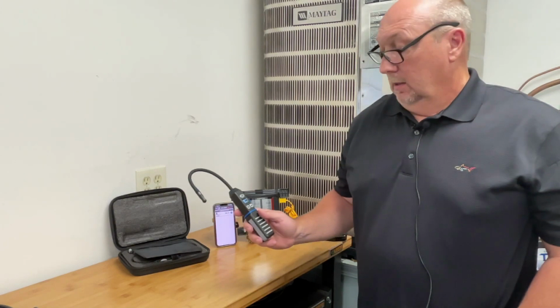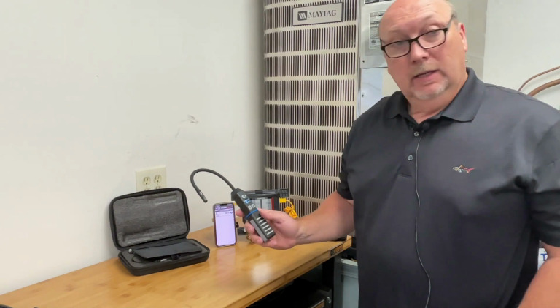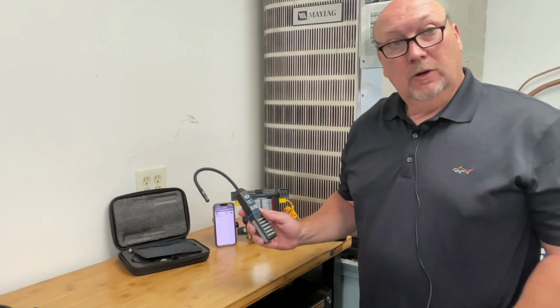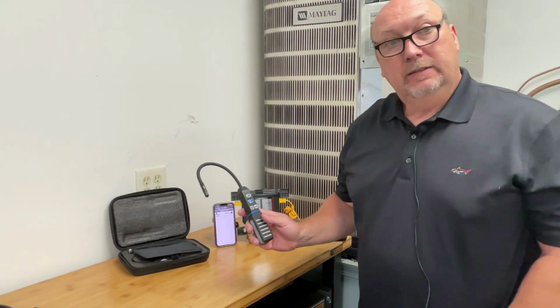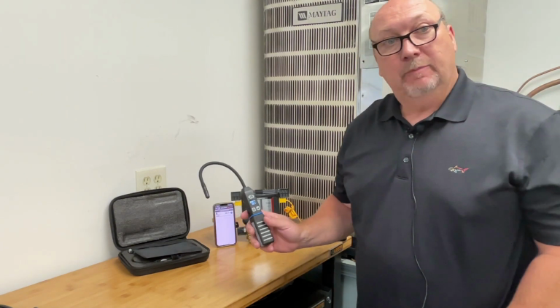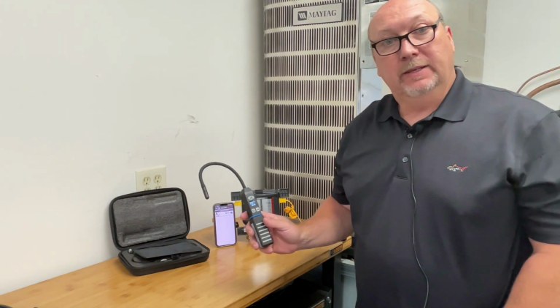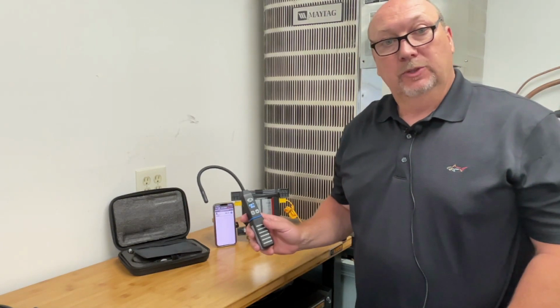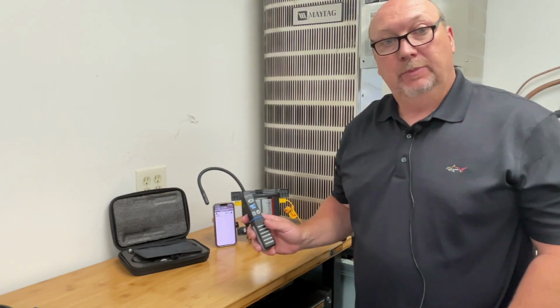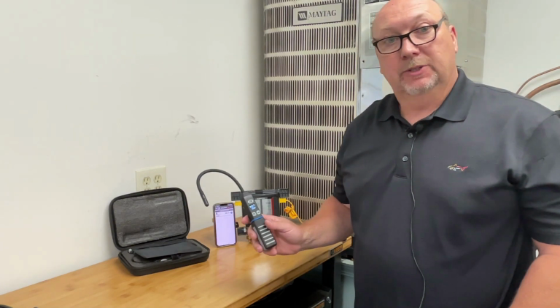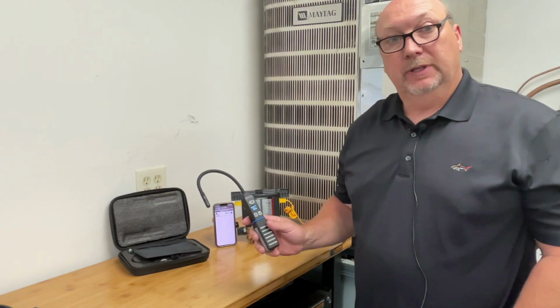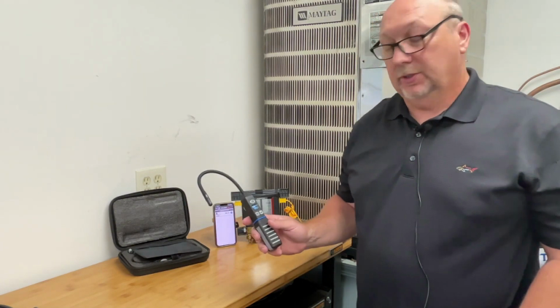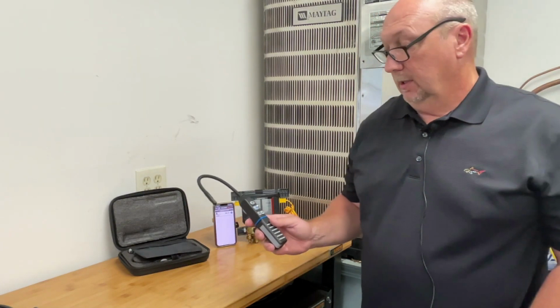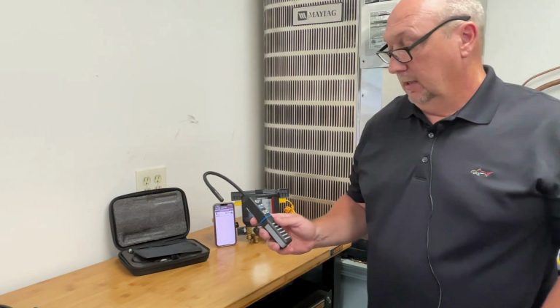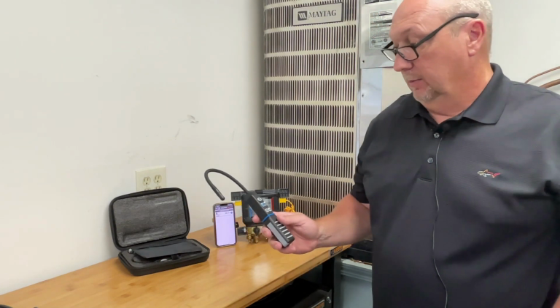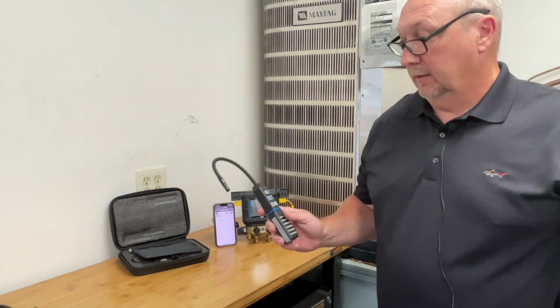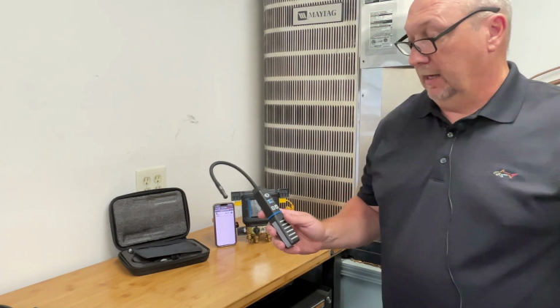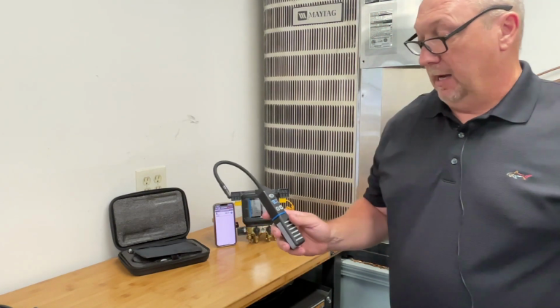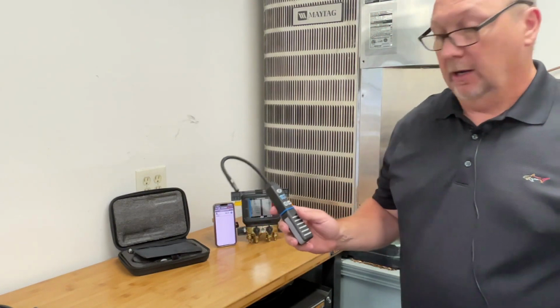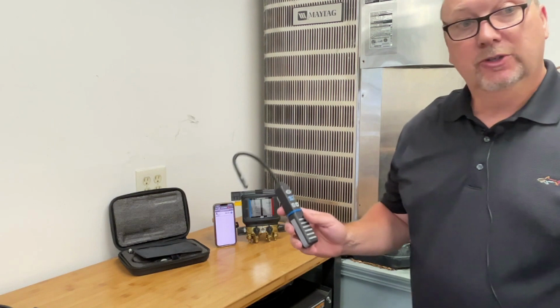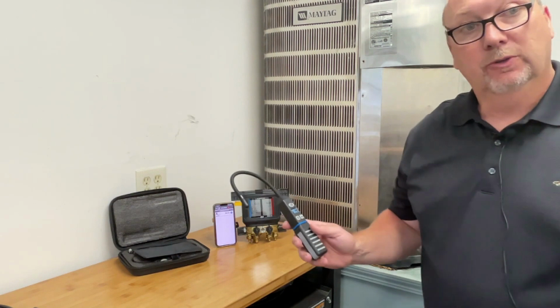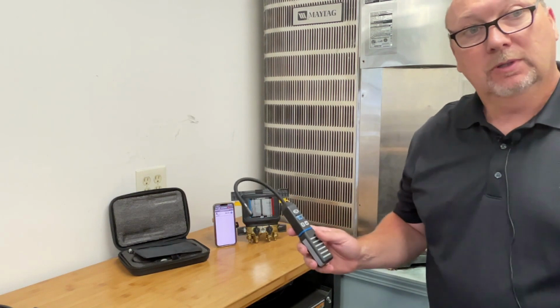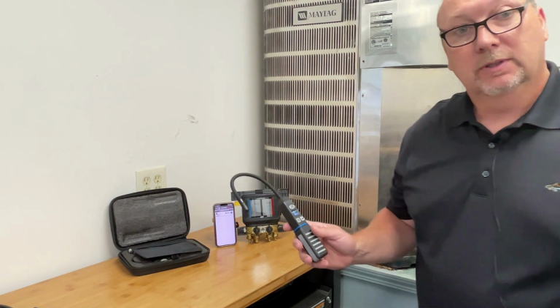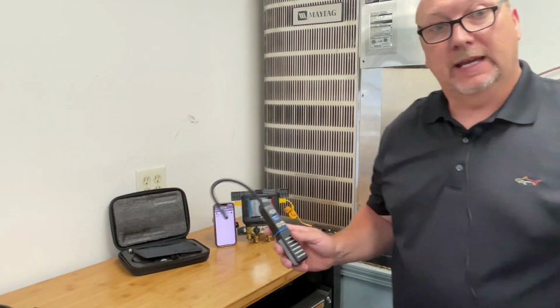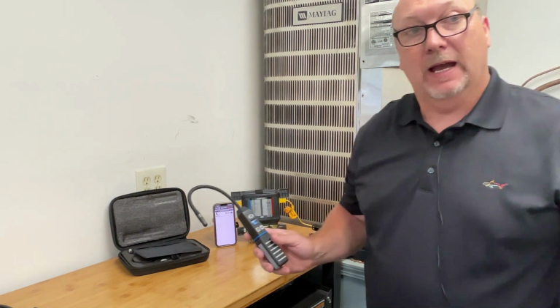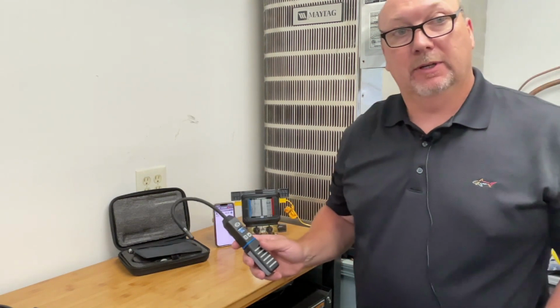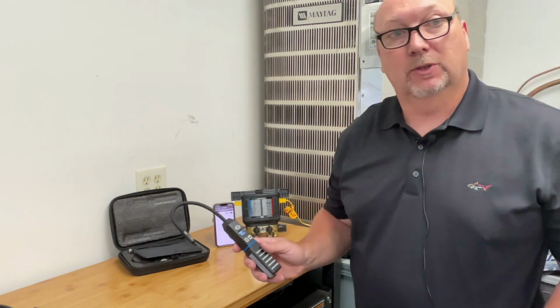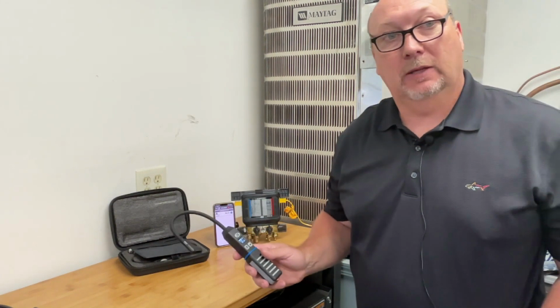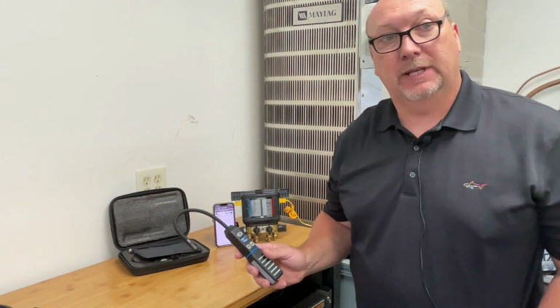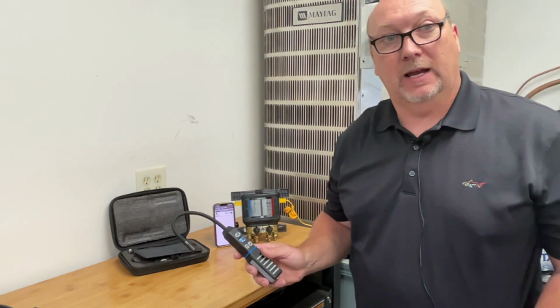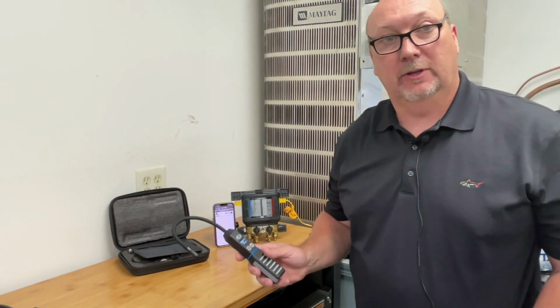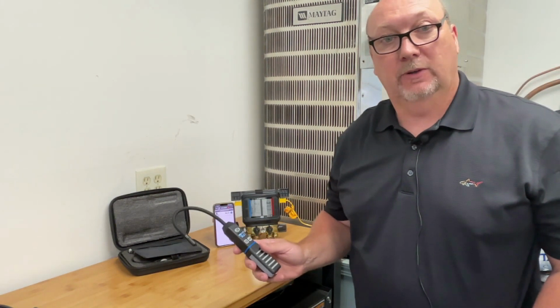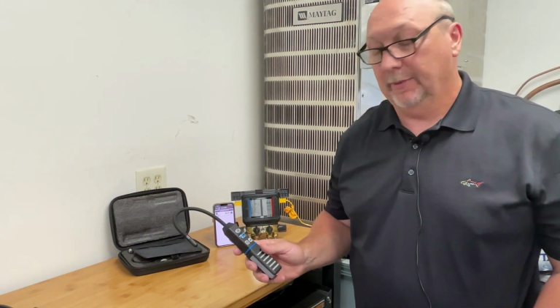Hello, Dave Madden here with JB Industries. I'd like to talk about our new psychrometer — it's a wireless psychrometer or hygrometer.